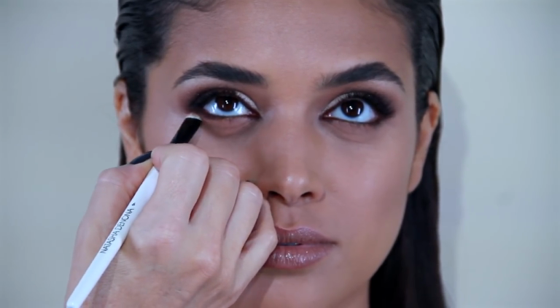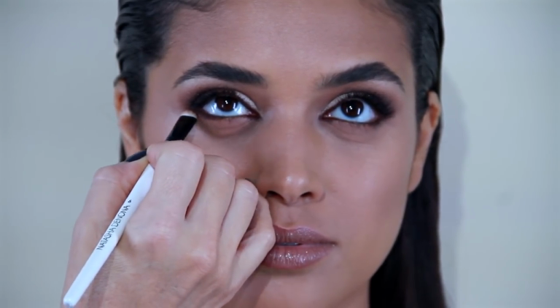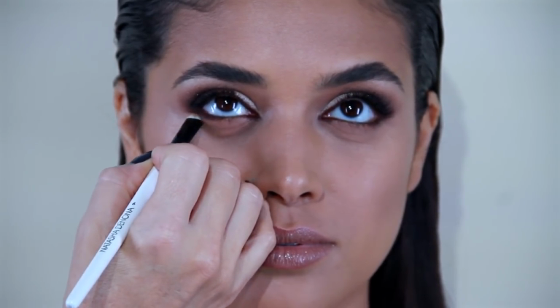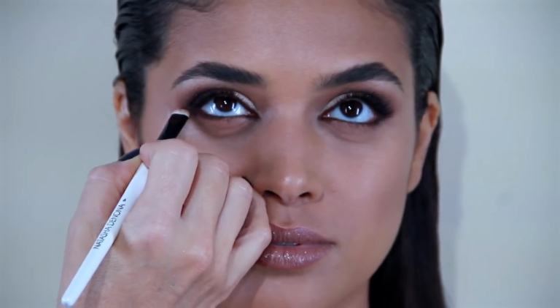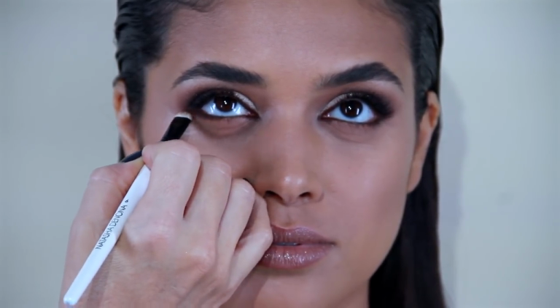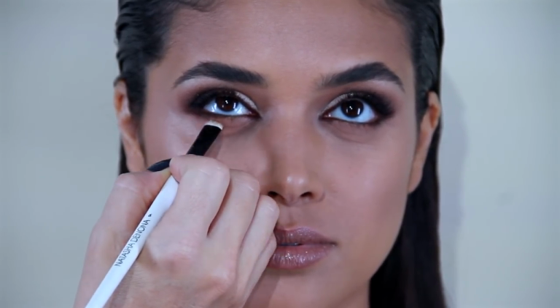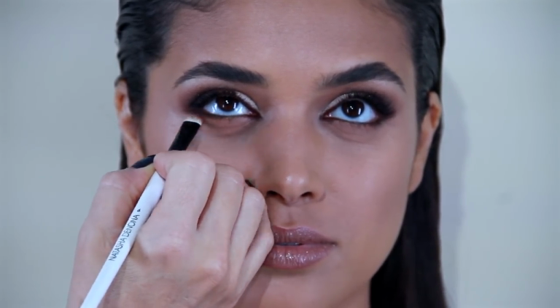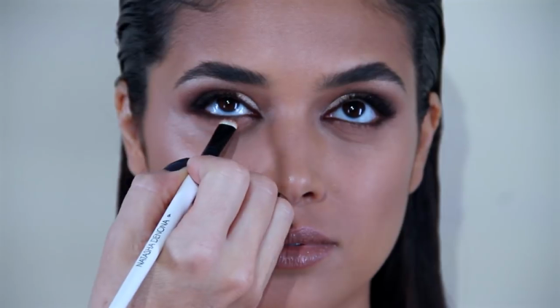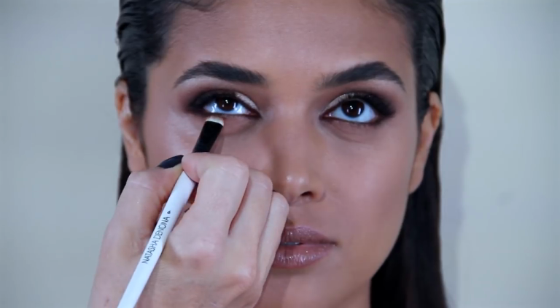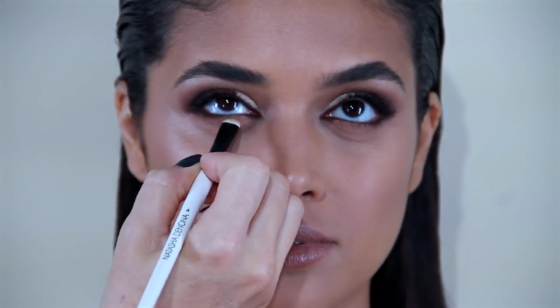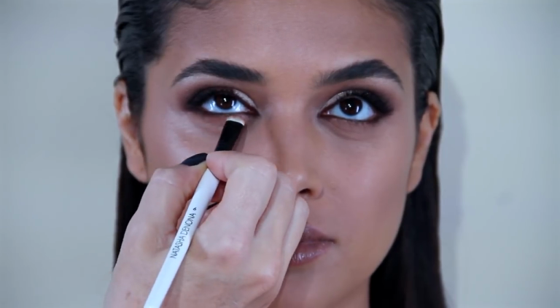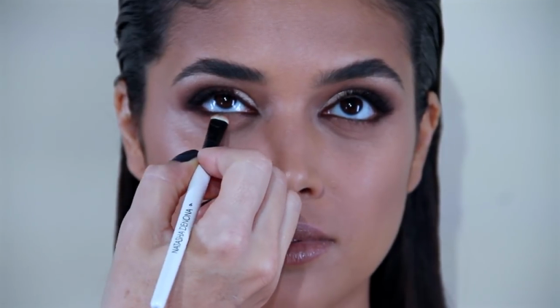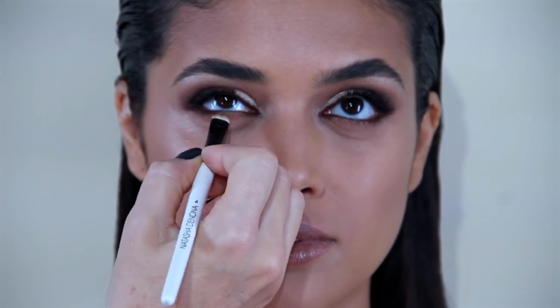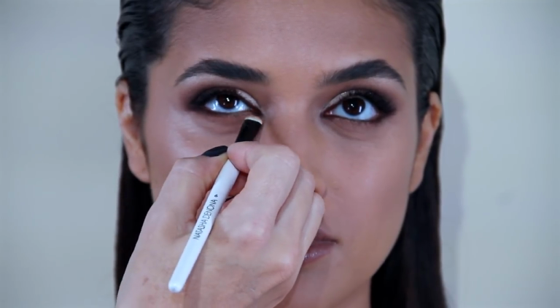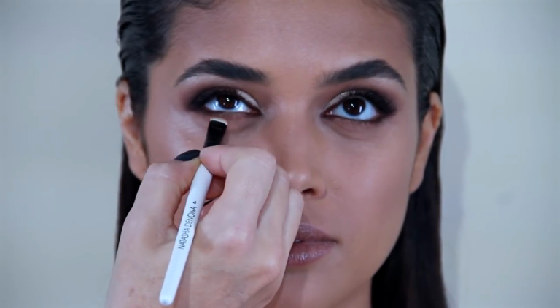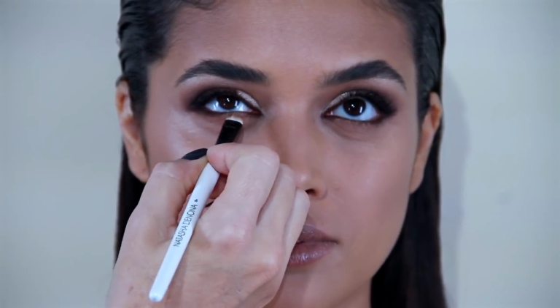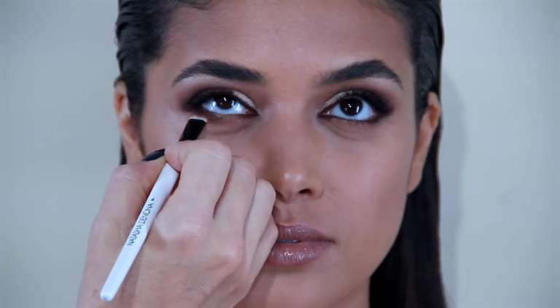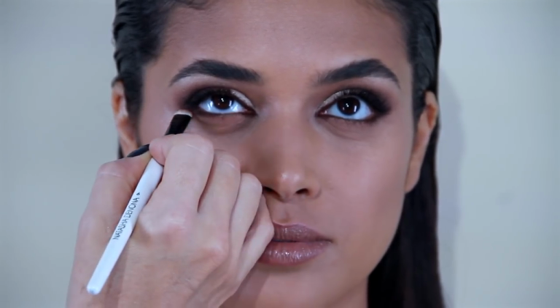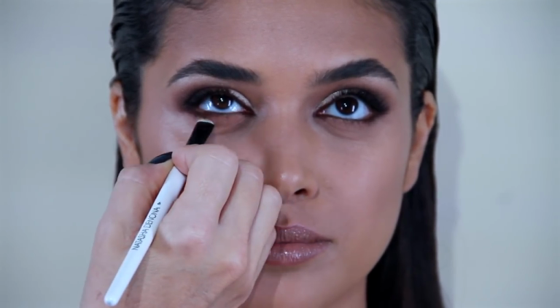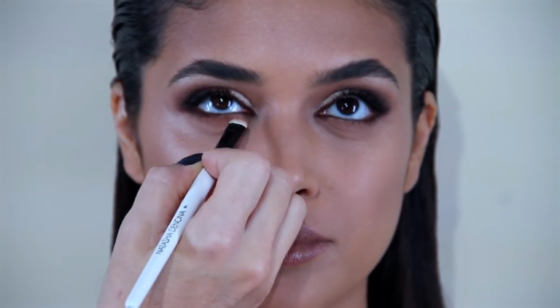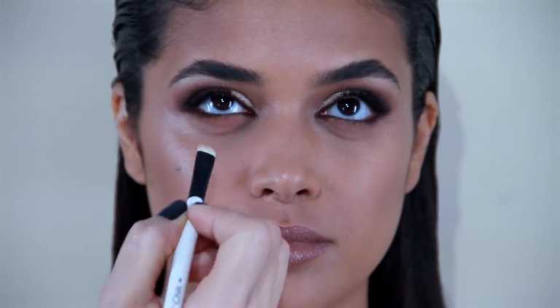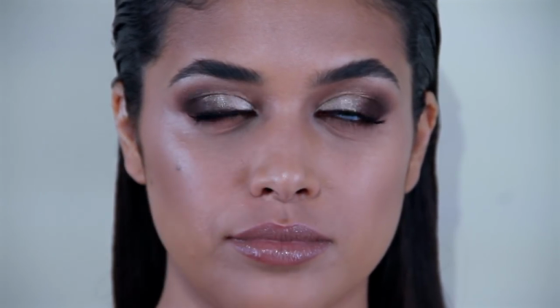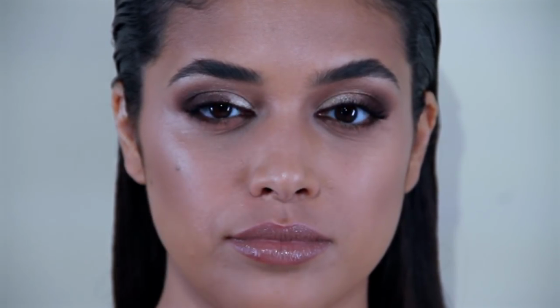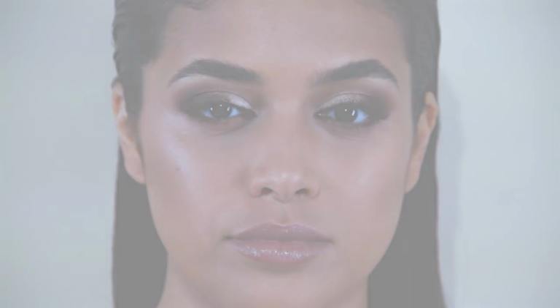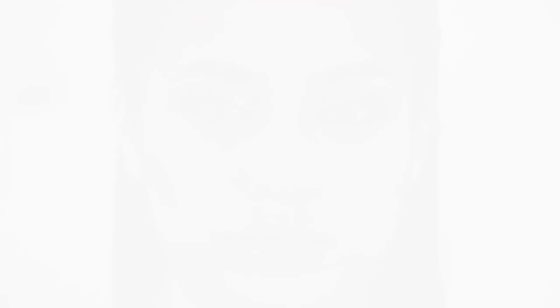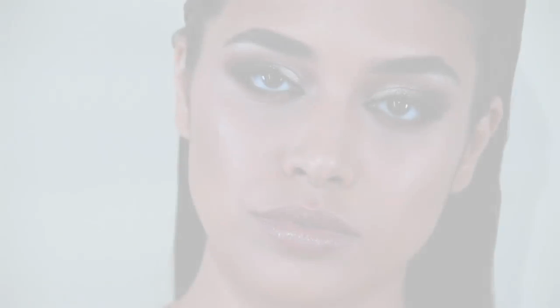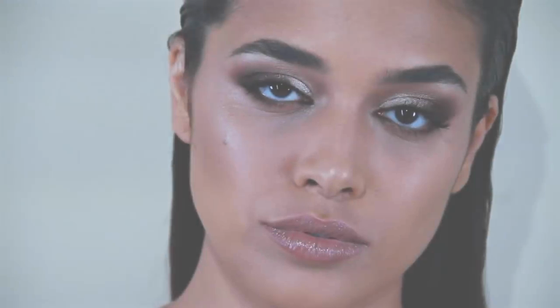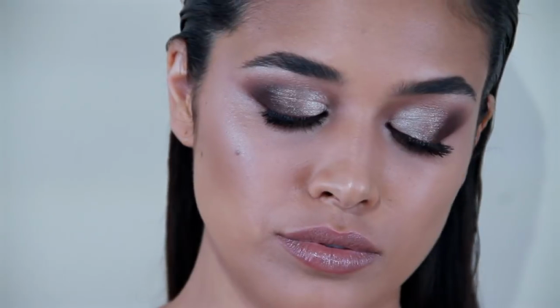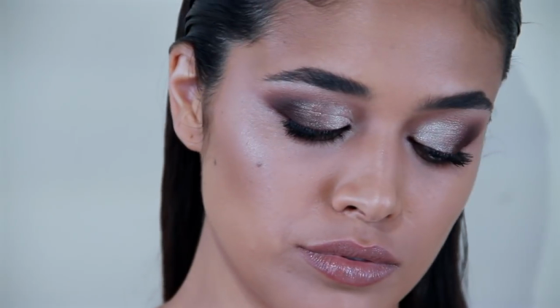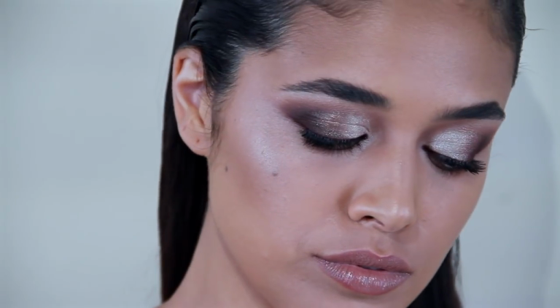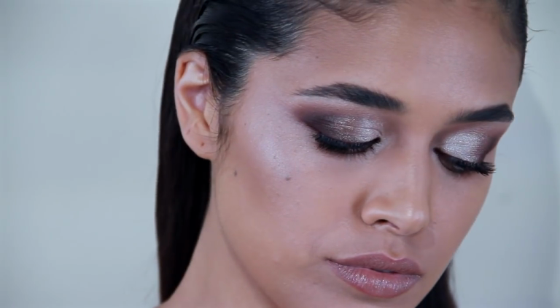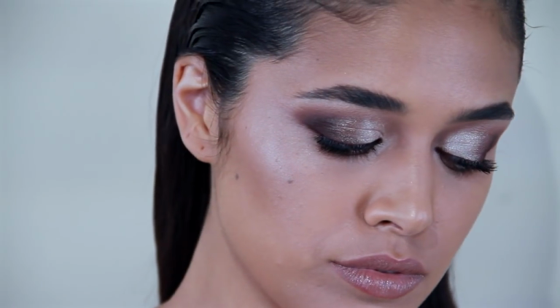The last step is to blend the lower lash line with Quan, and then we are done.